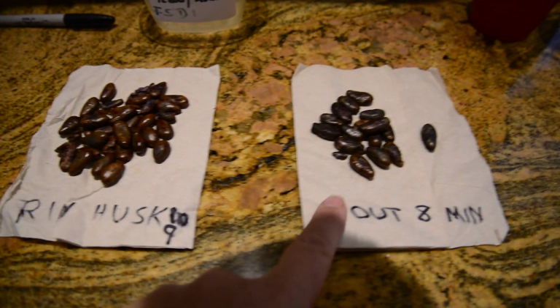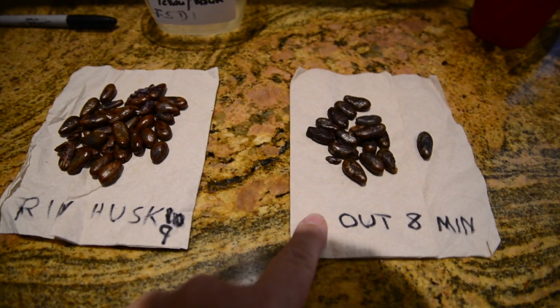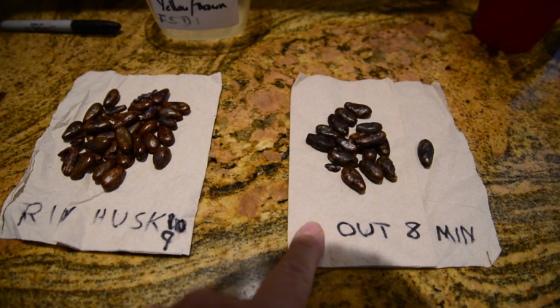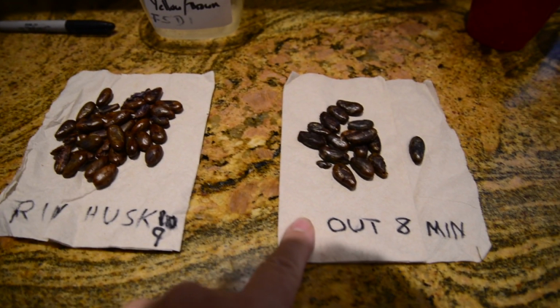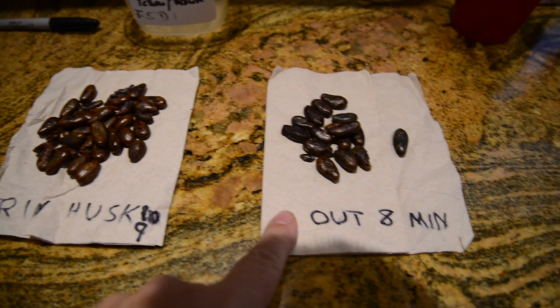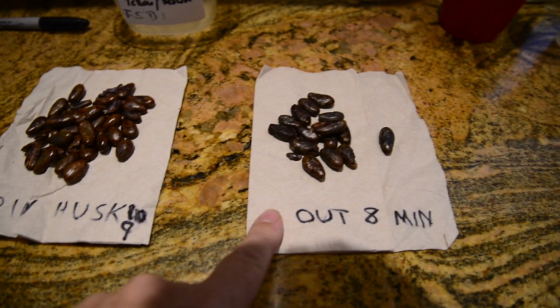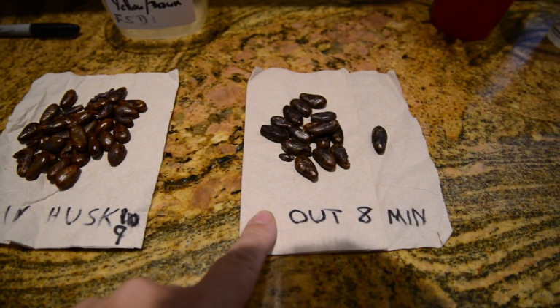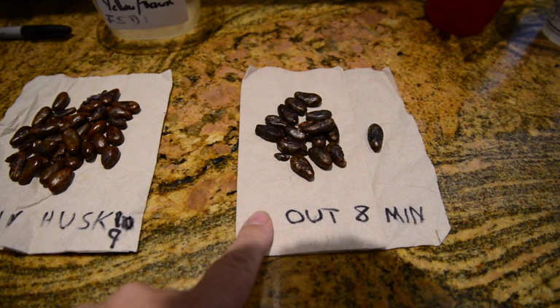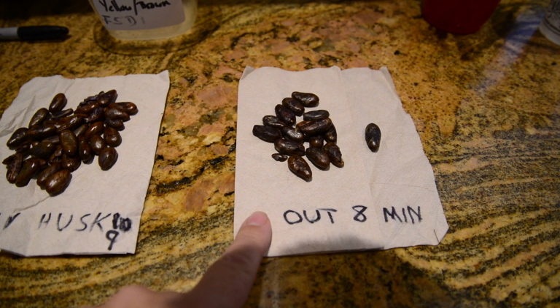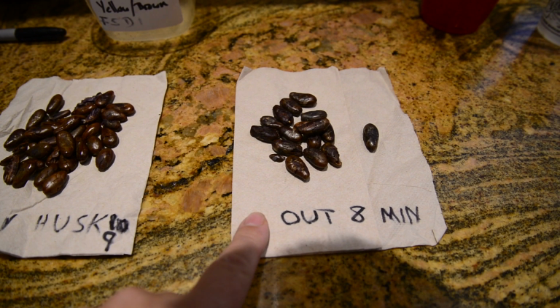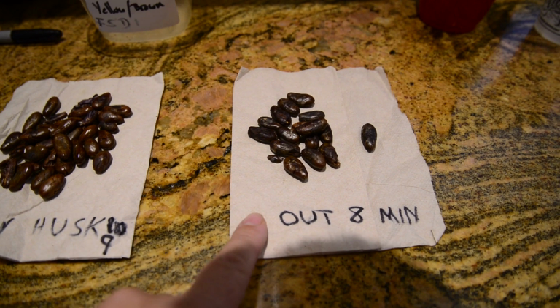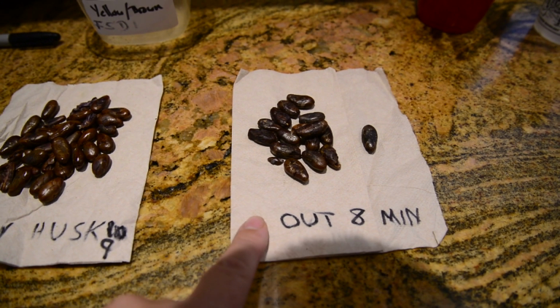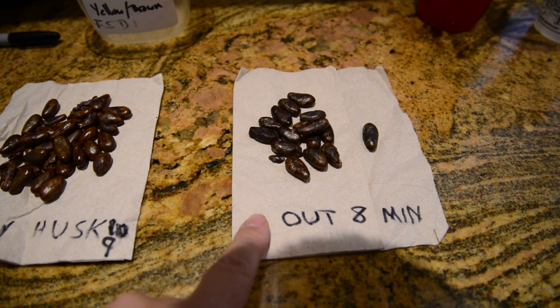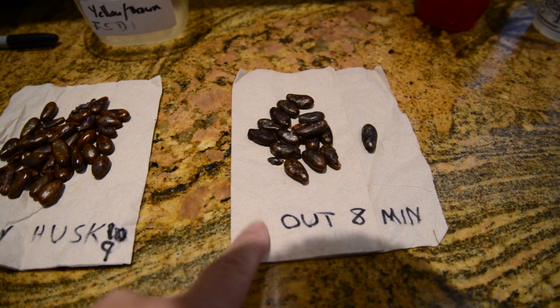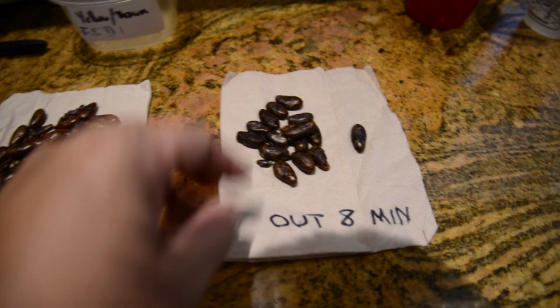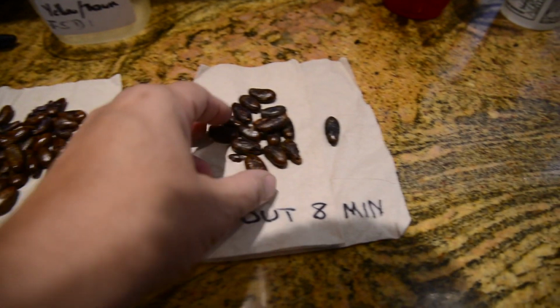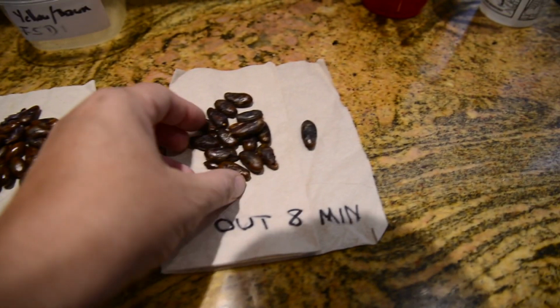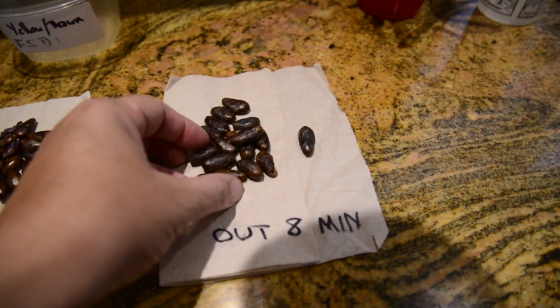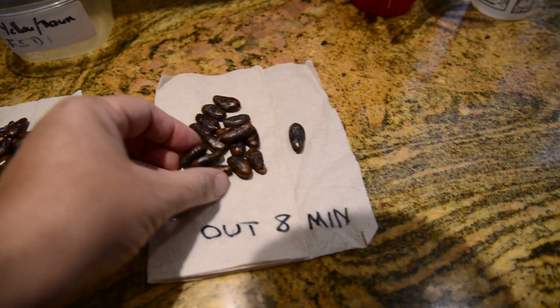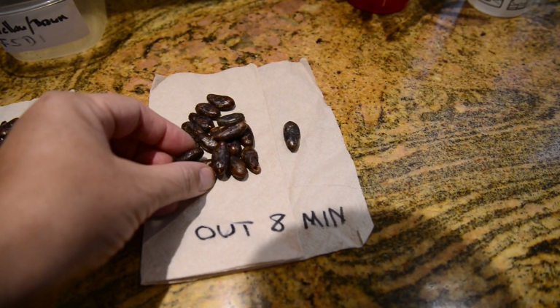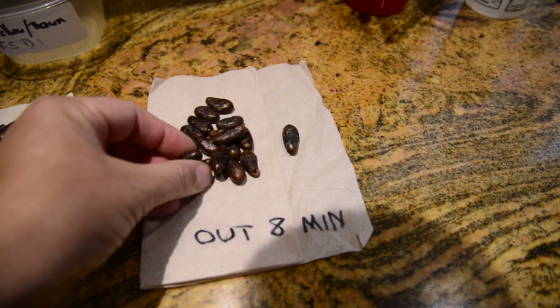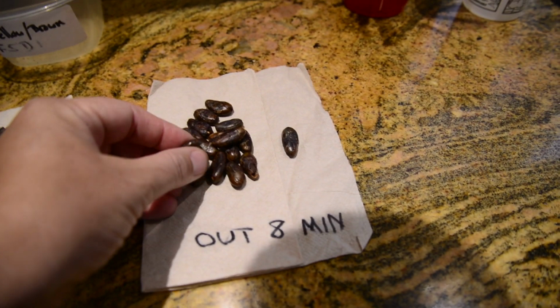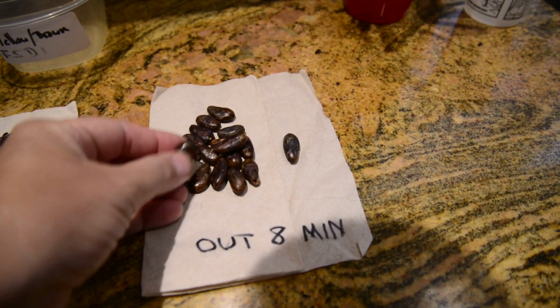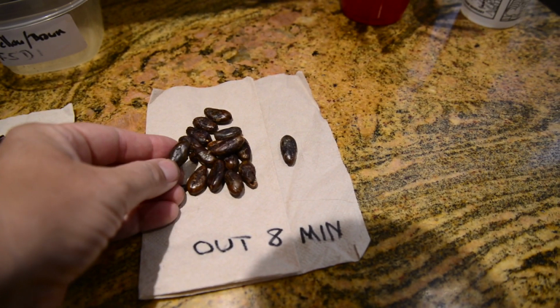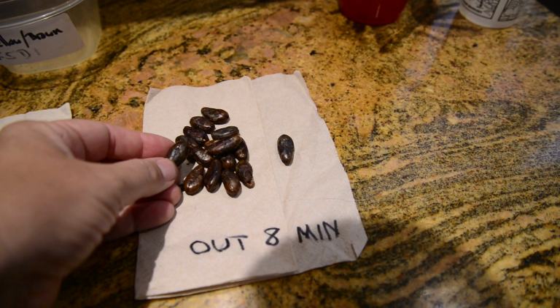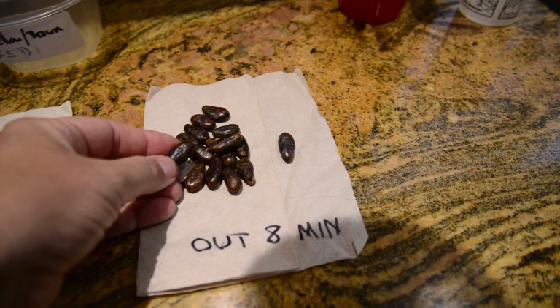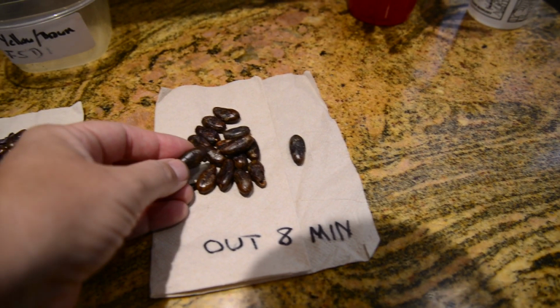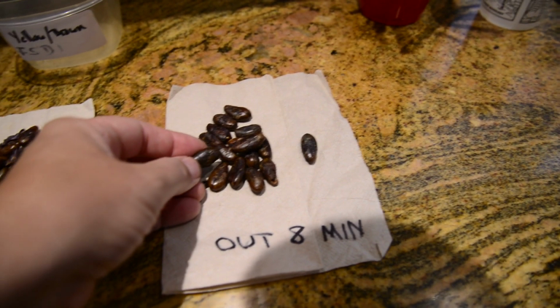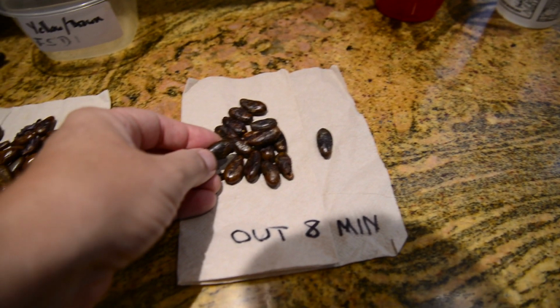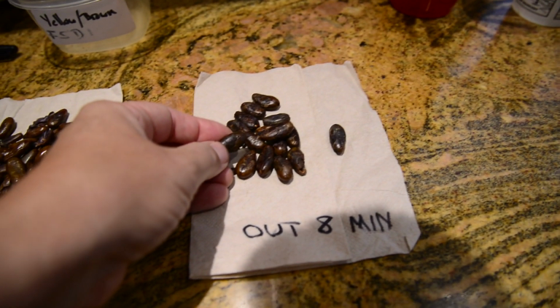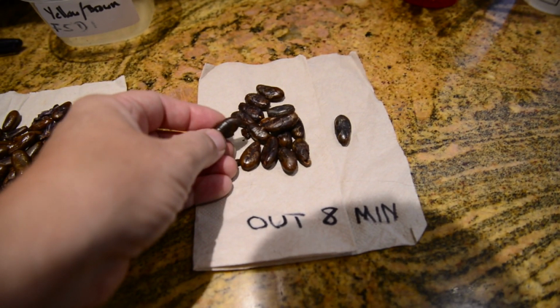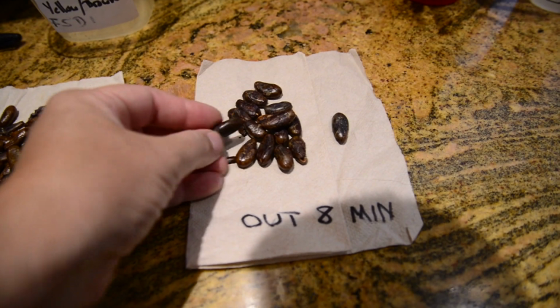These ones were roasted out of their house for eight minutes. They're a darker brown, but not shiny.